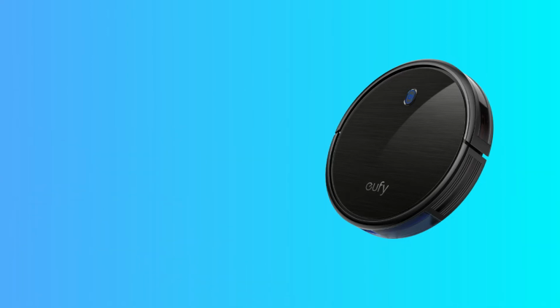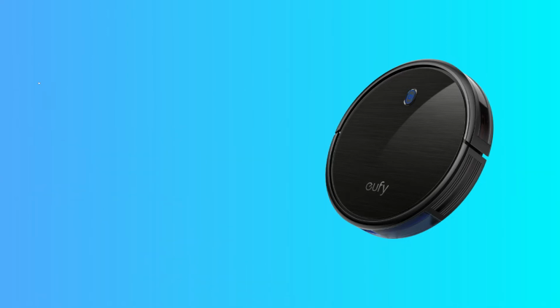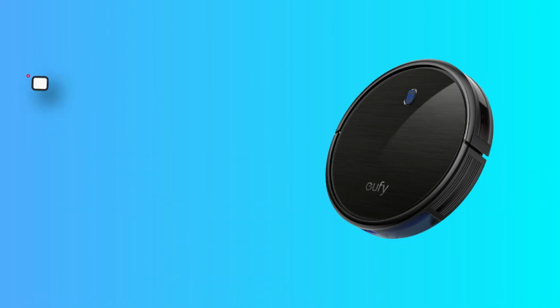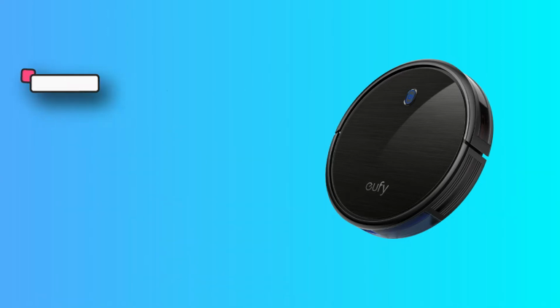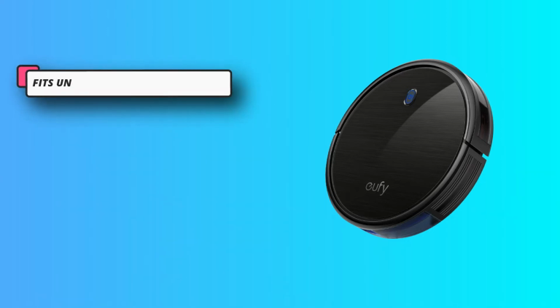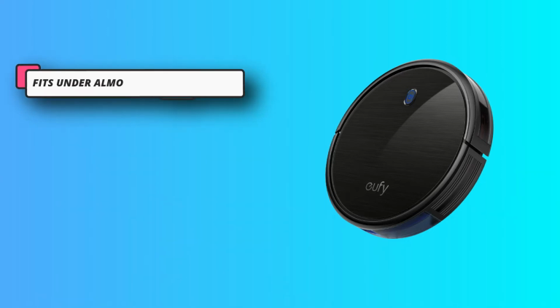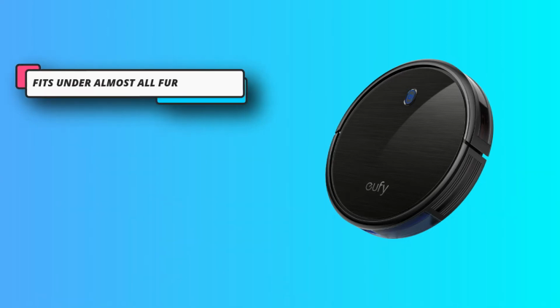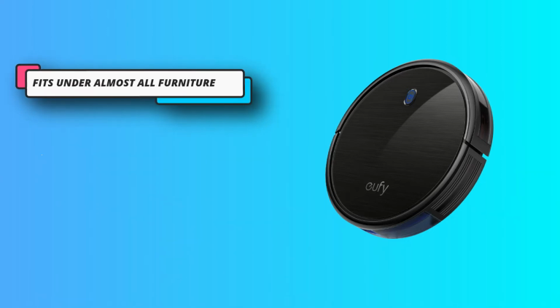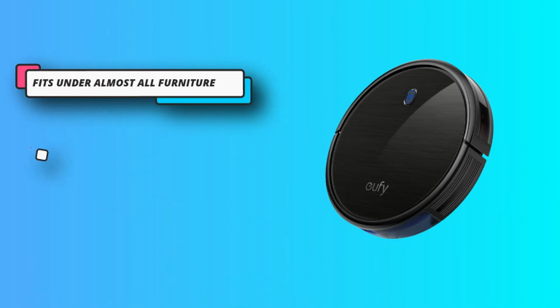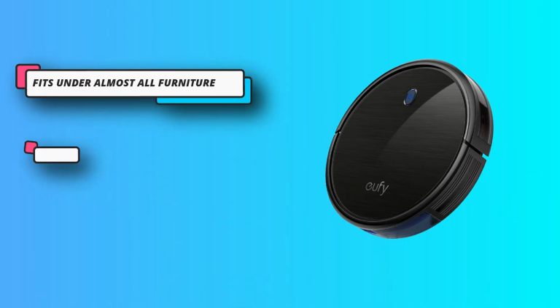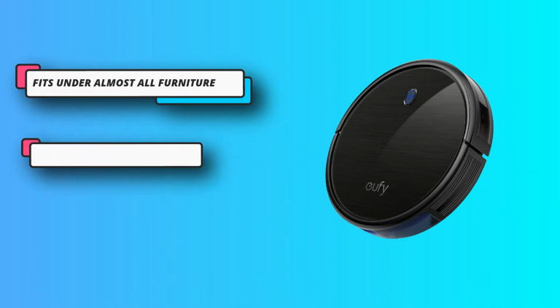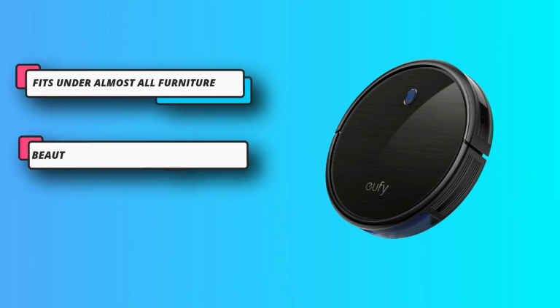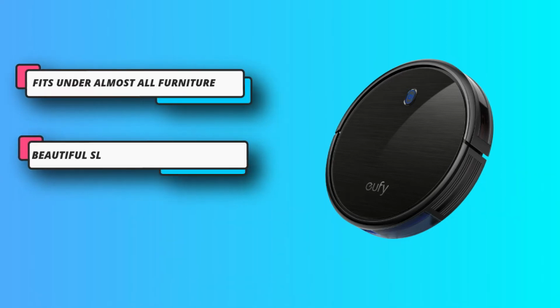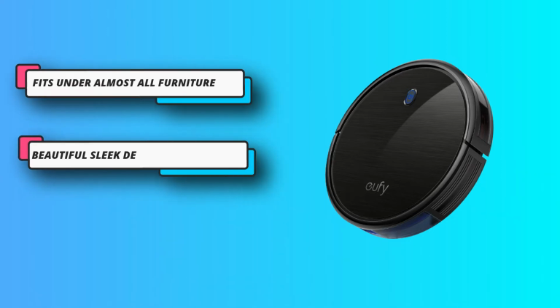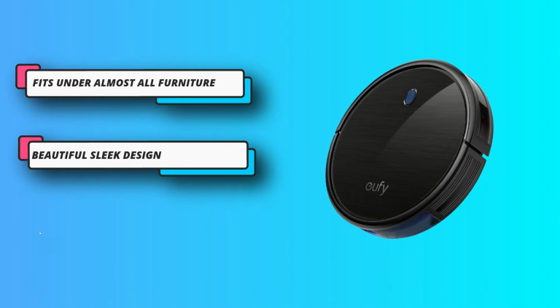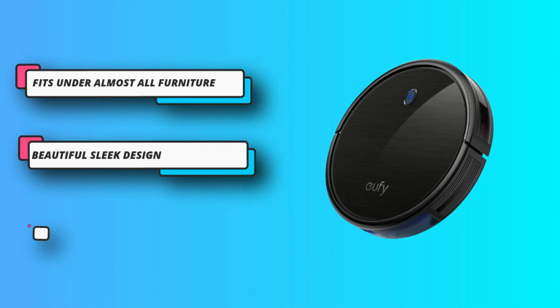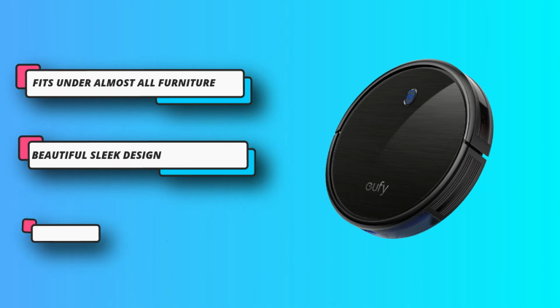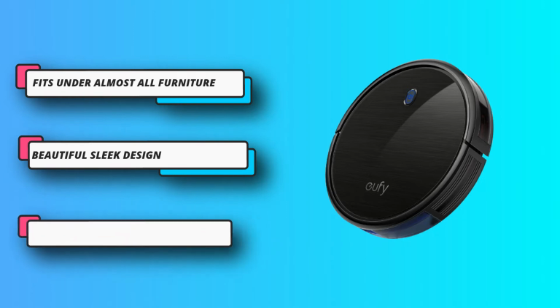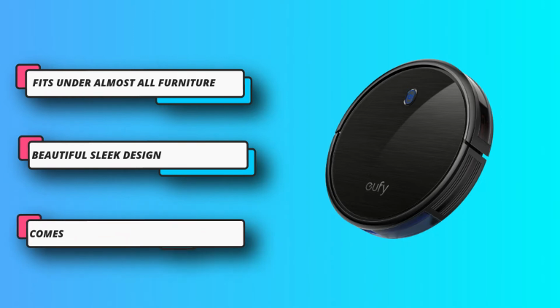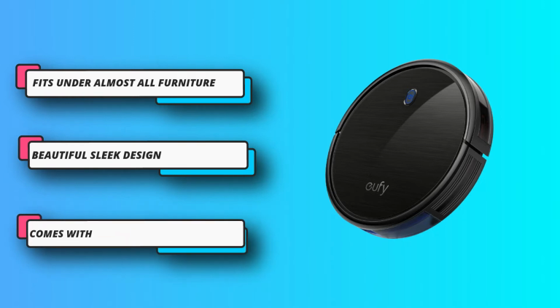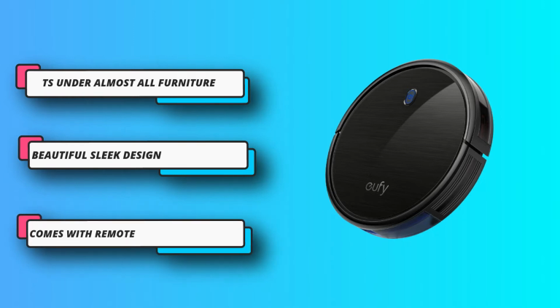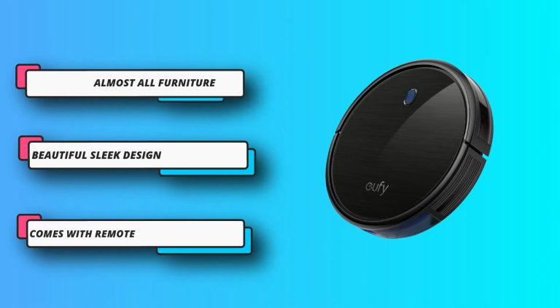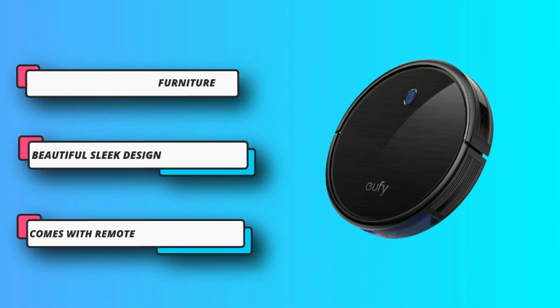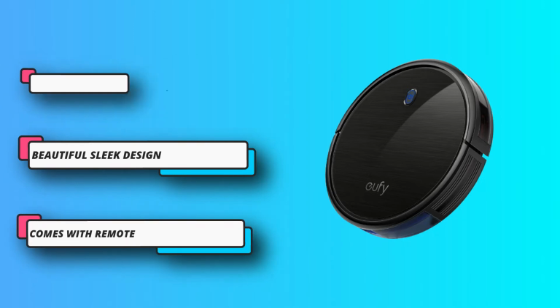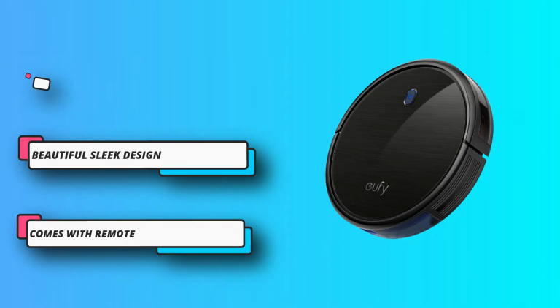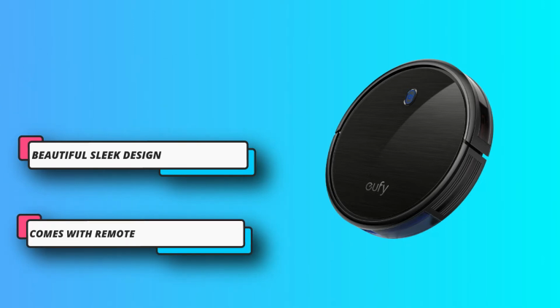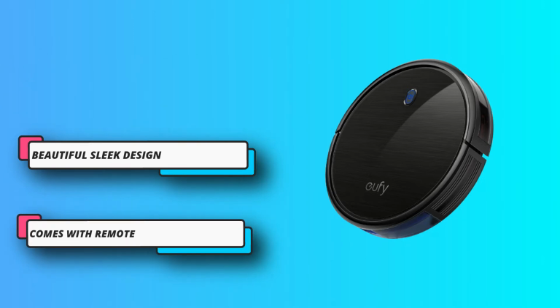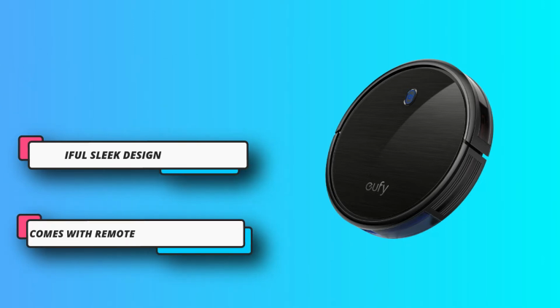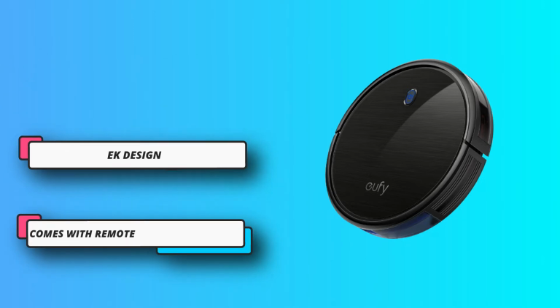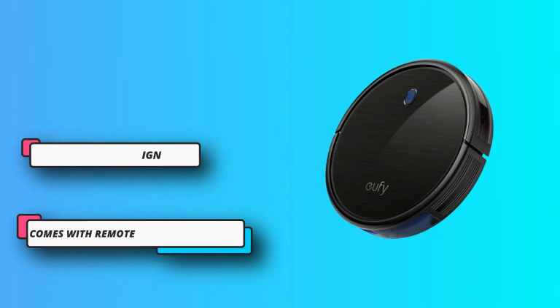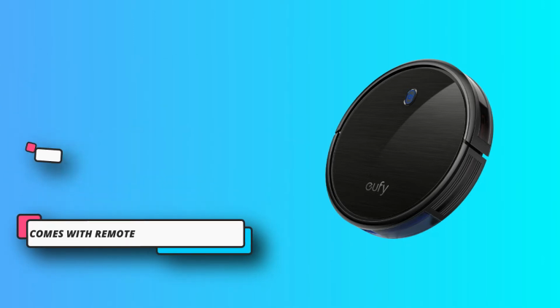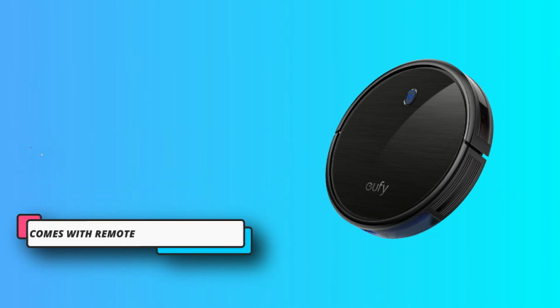The all-new RoboVac has been re-engineered to be the slimmest RoboVac at 2.85 inches, but with quiet operation.